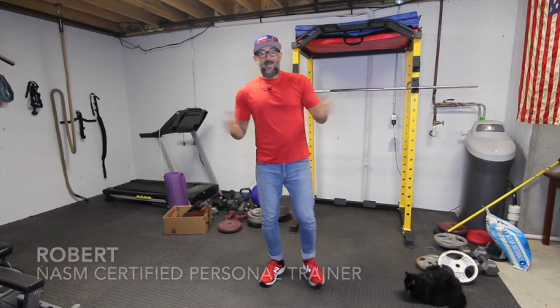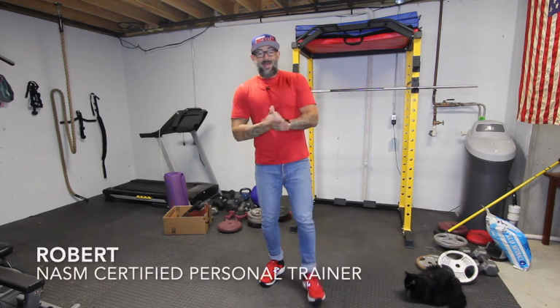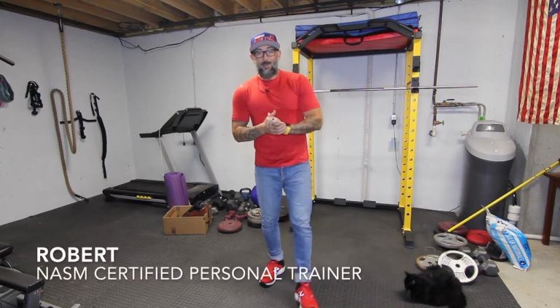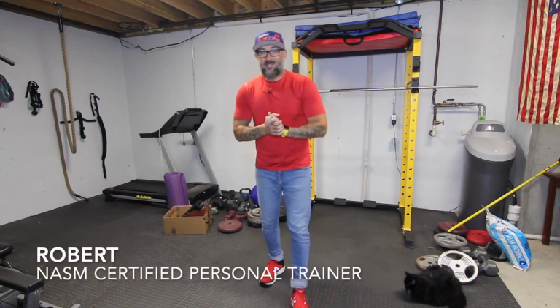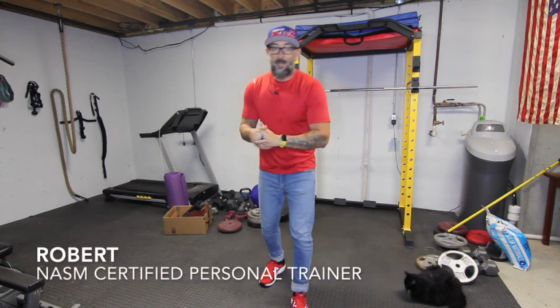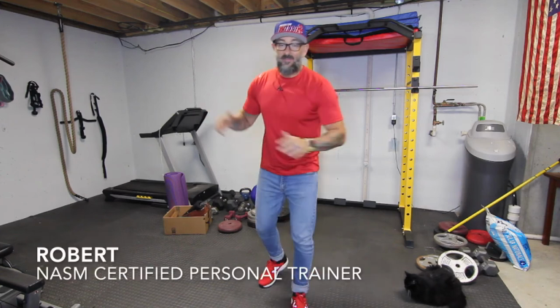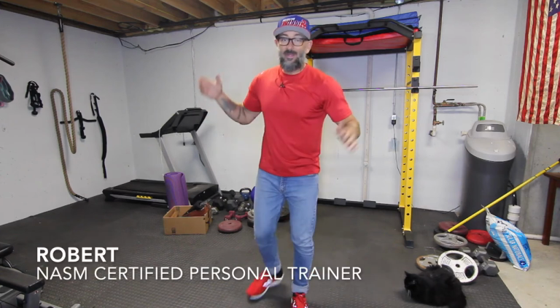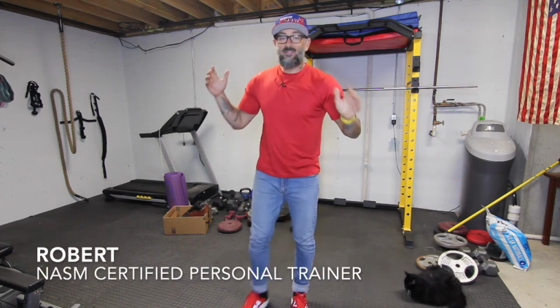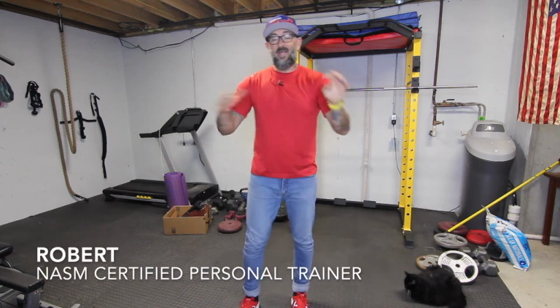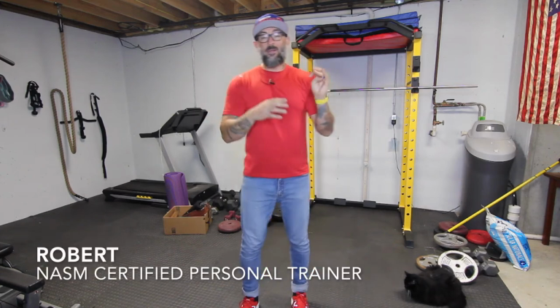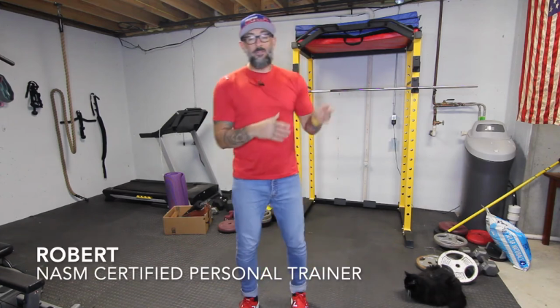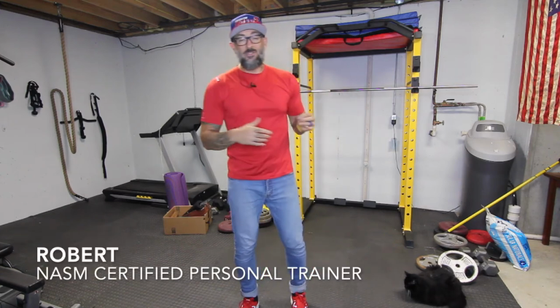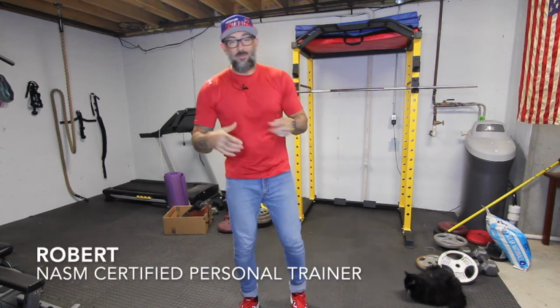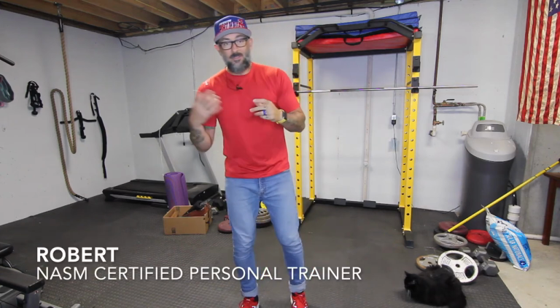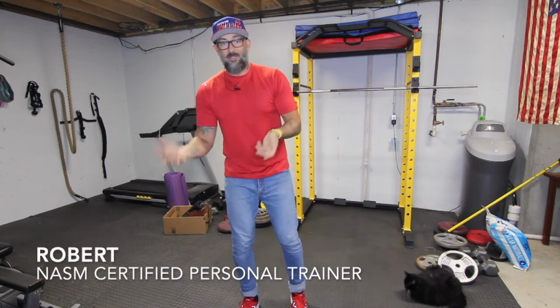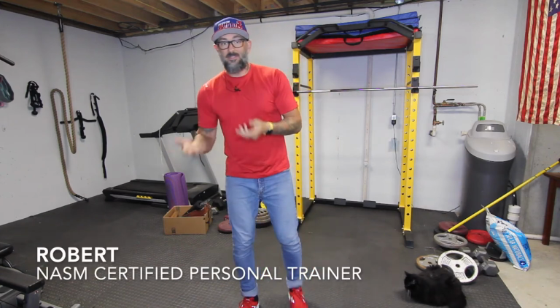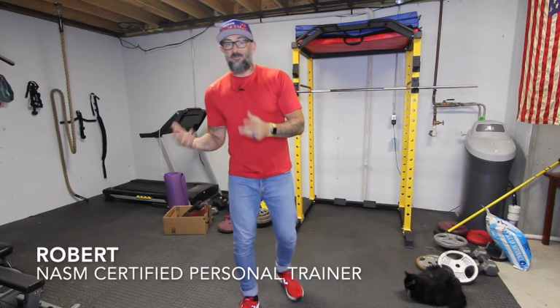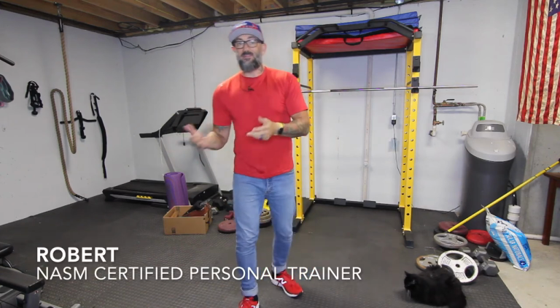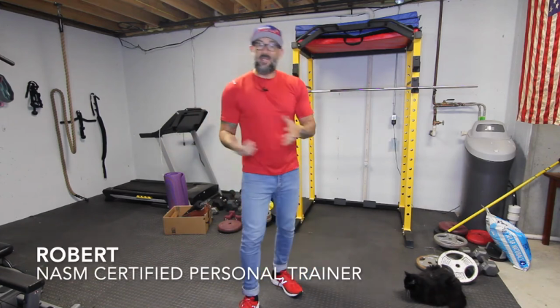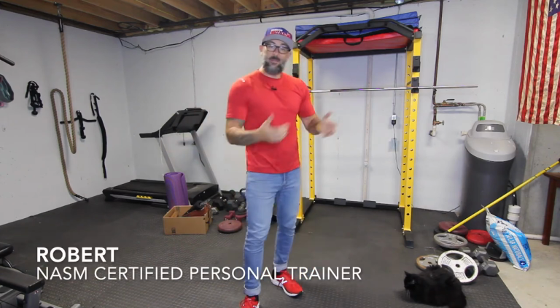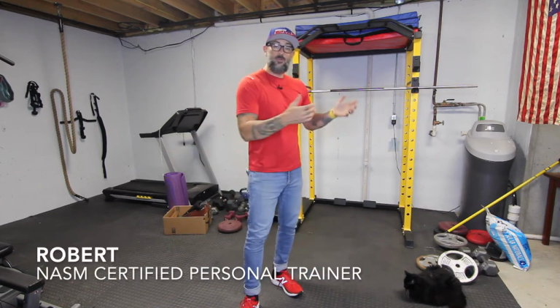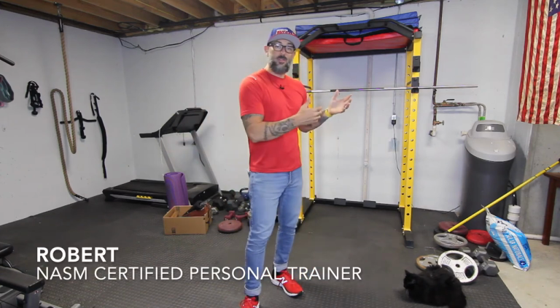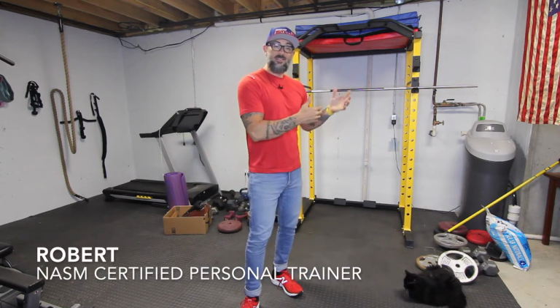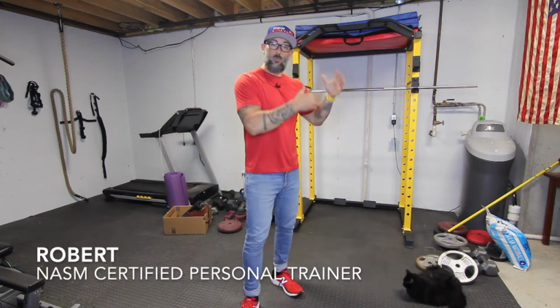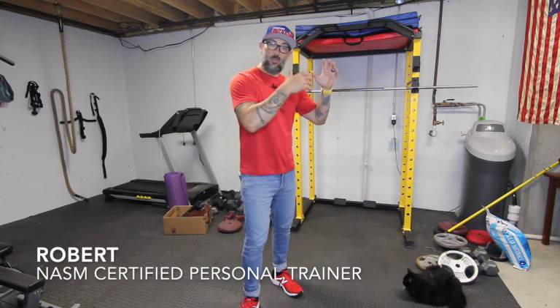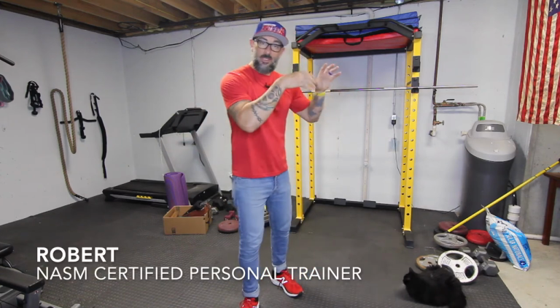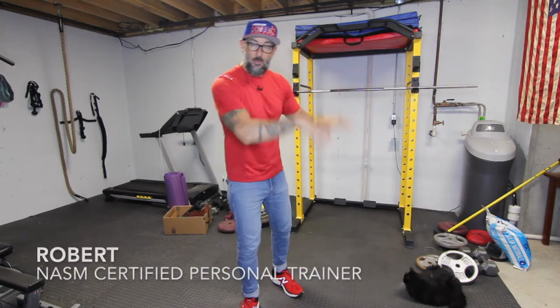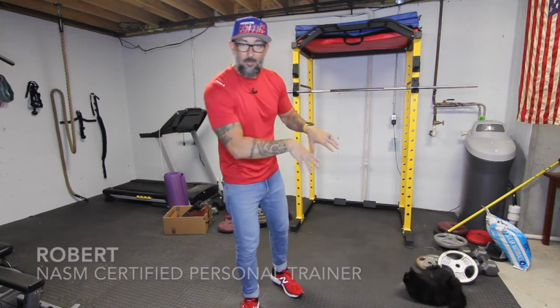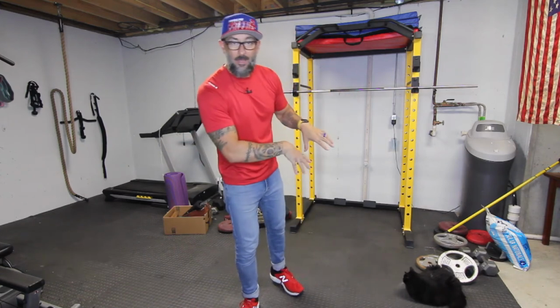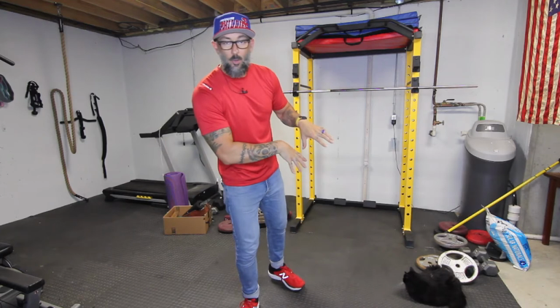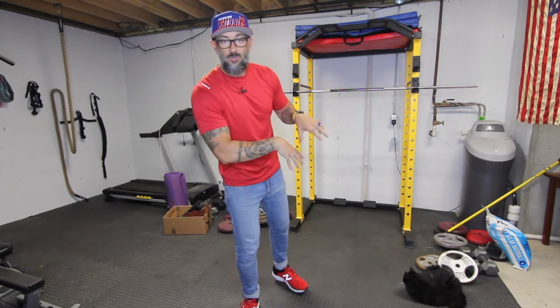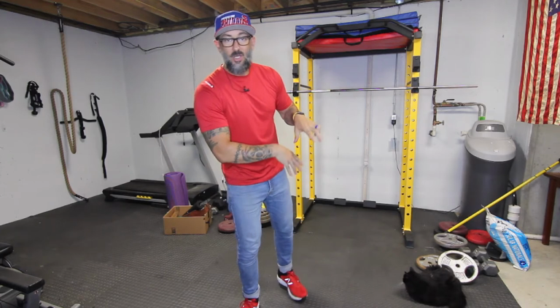Hey, what's up everybody? Today I wanted to do something a little bit different. Today I'm going to be doing some work here in my home gym.